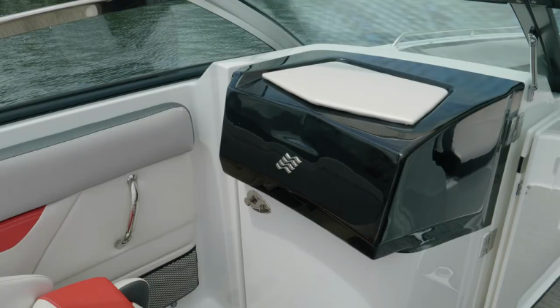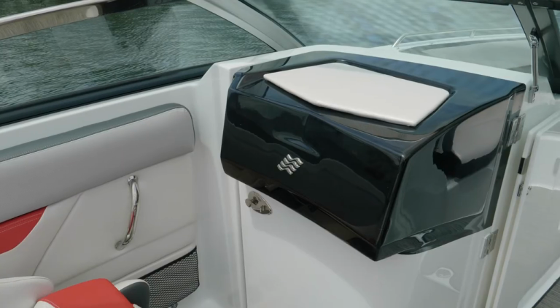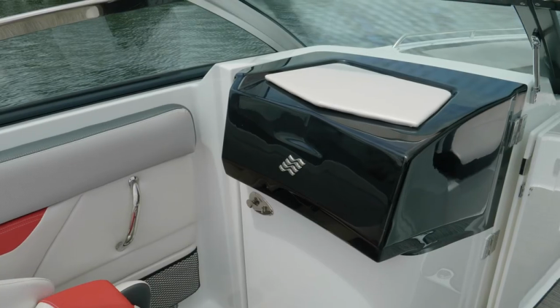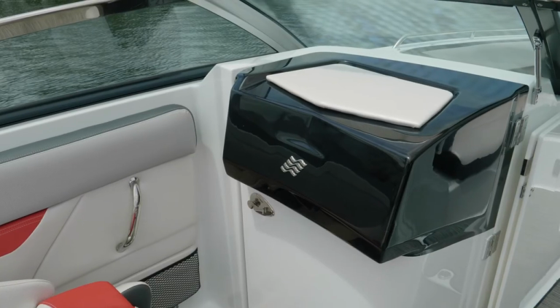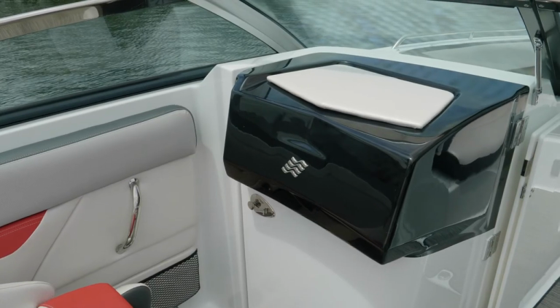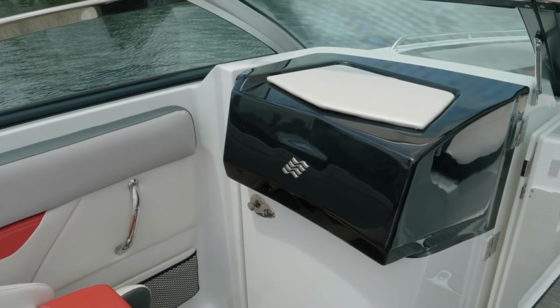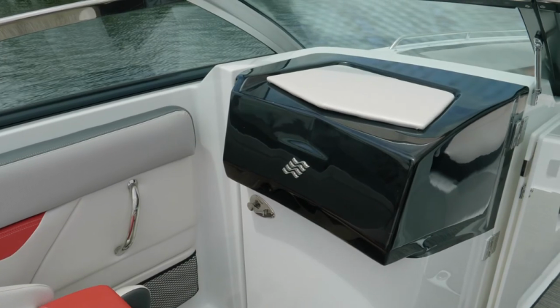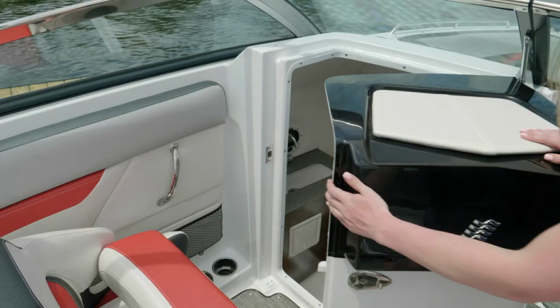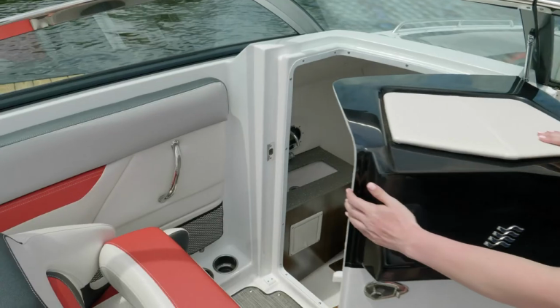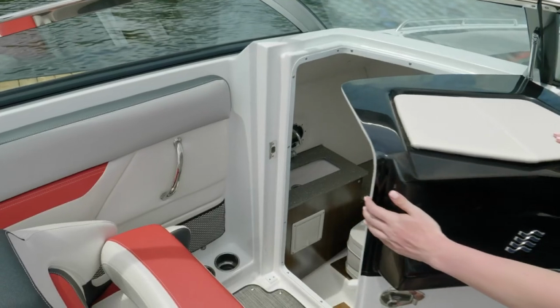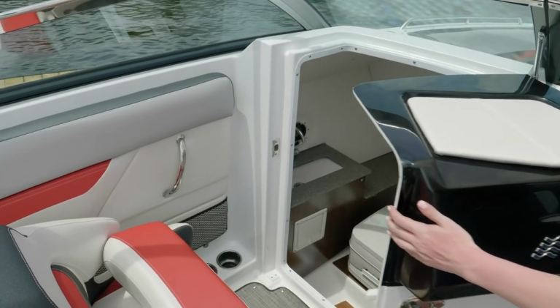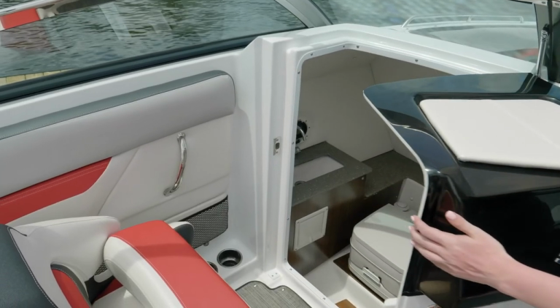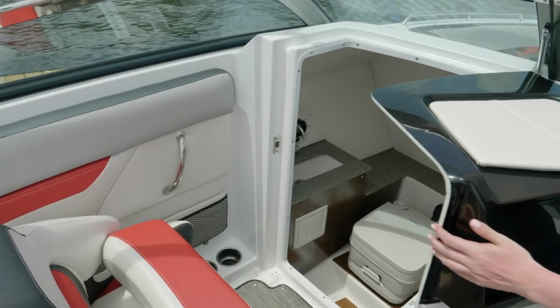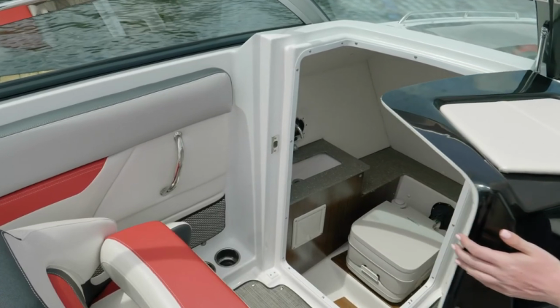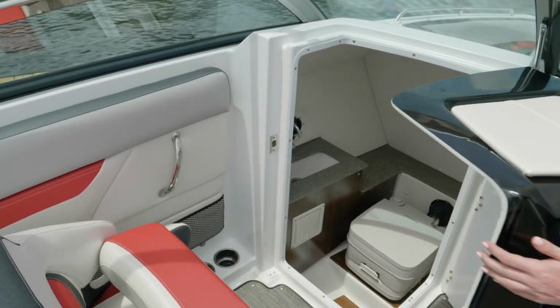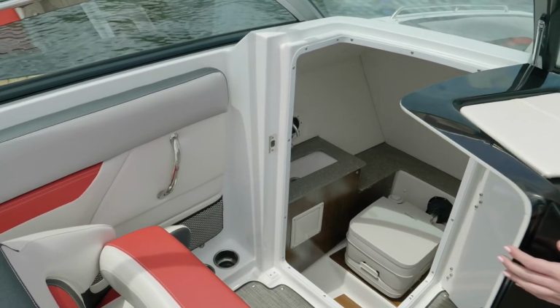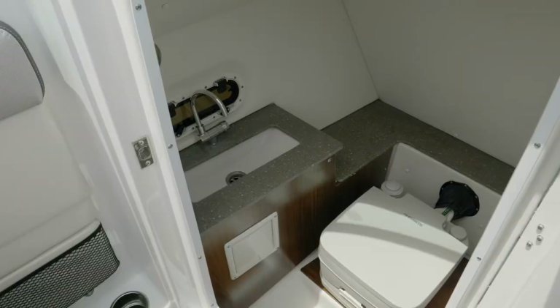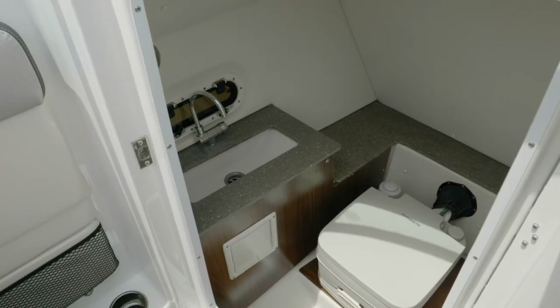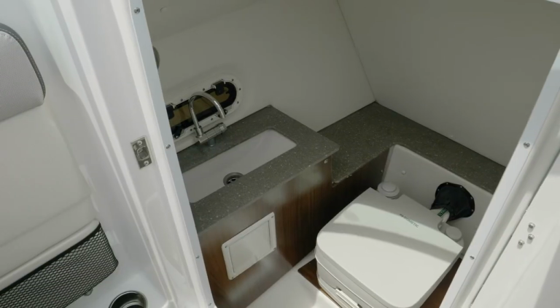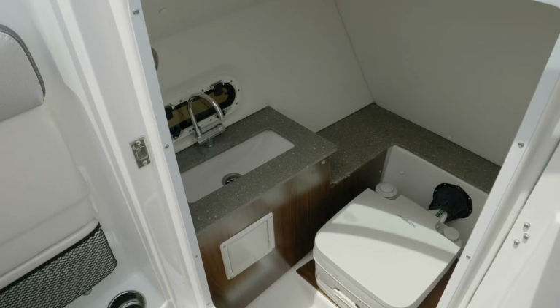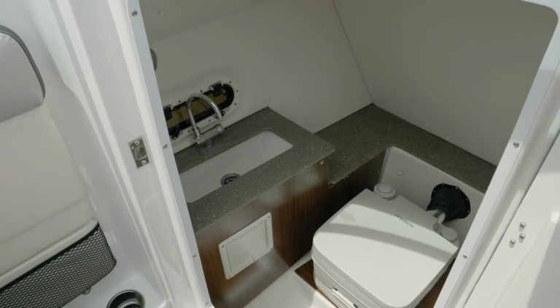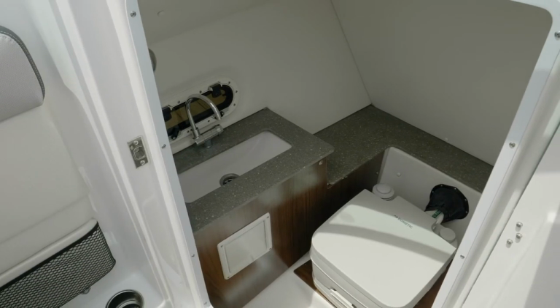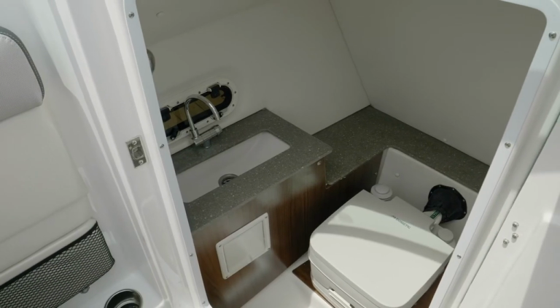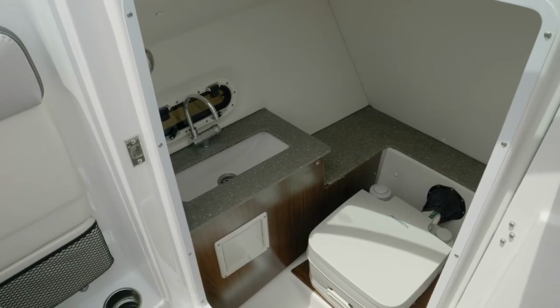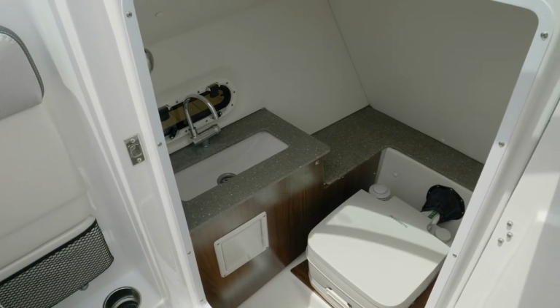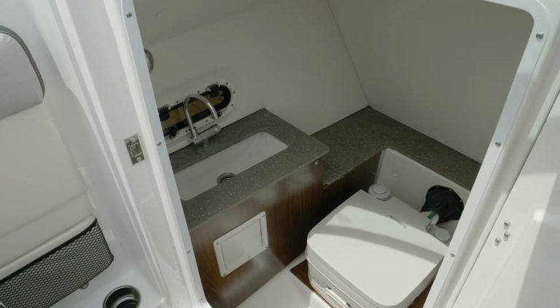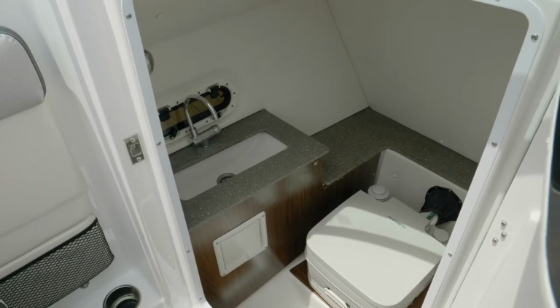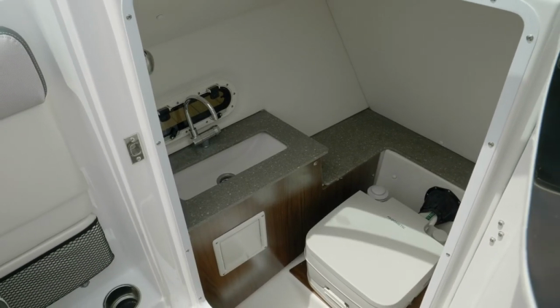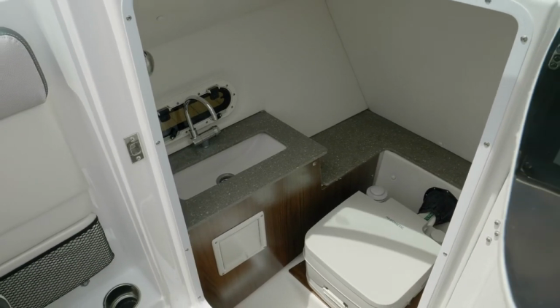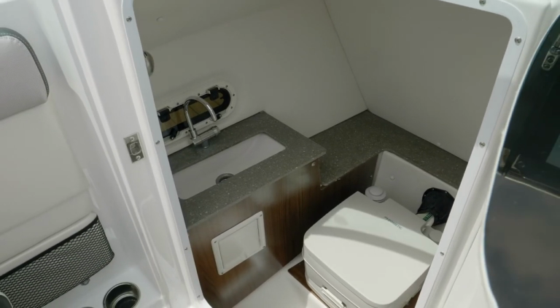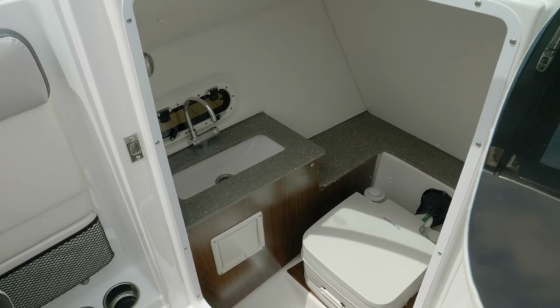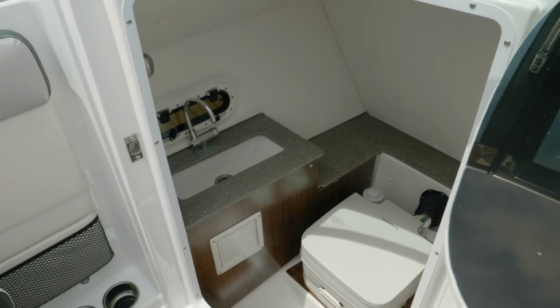The port console of the HD 240 has an enclosed head complete with porta potty and sink for those long days on the water.